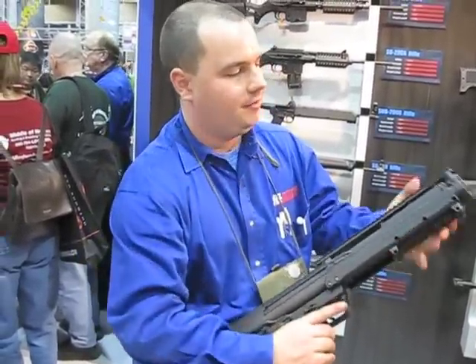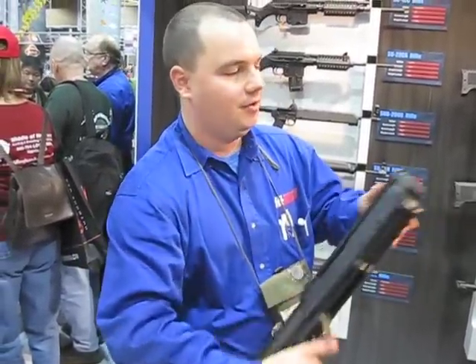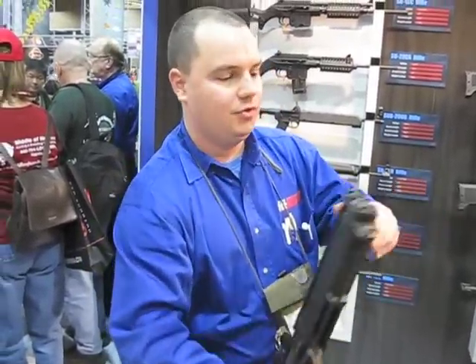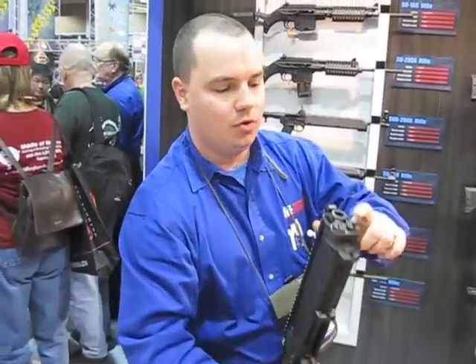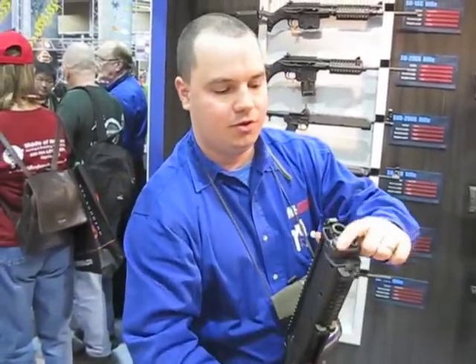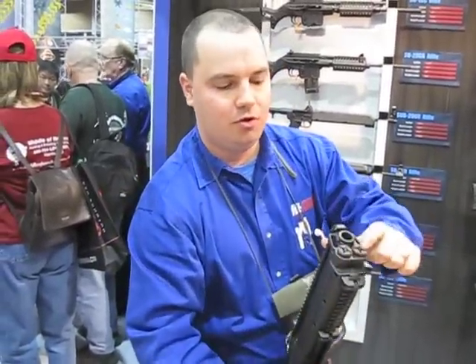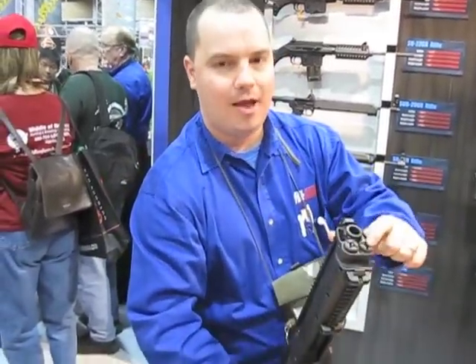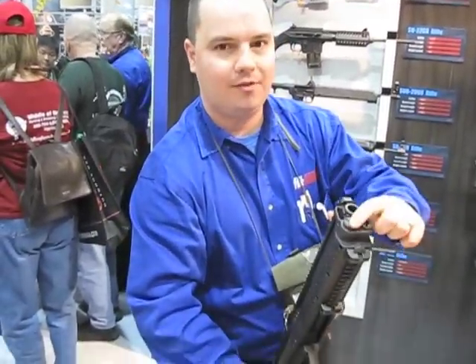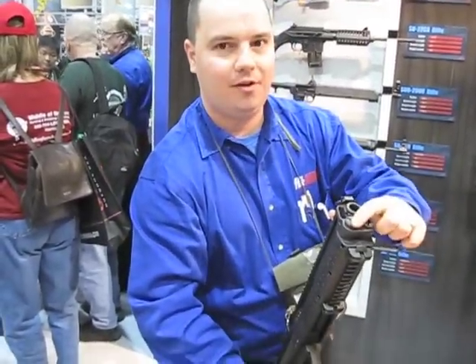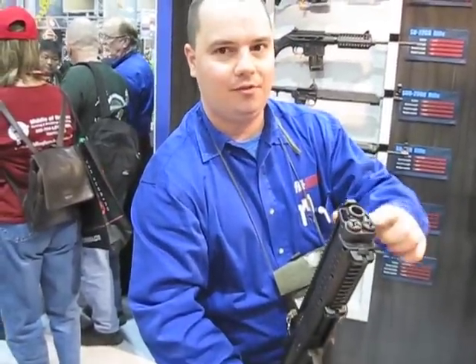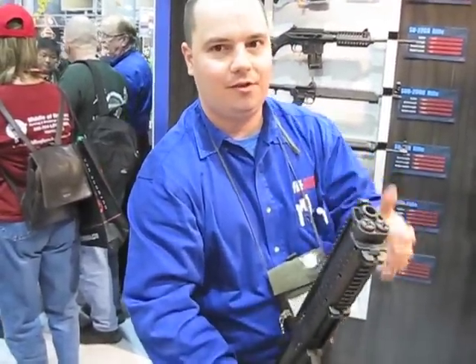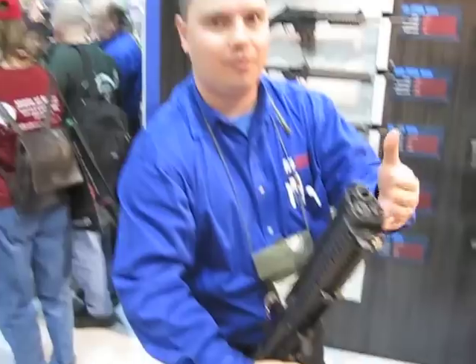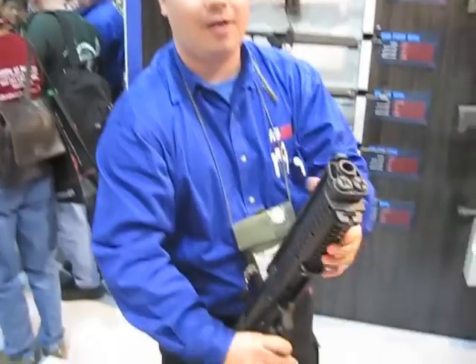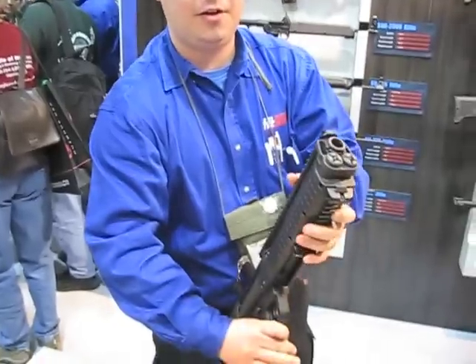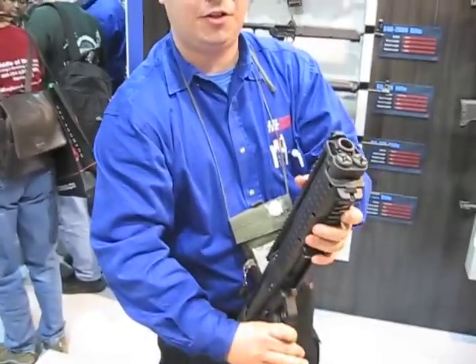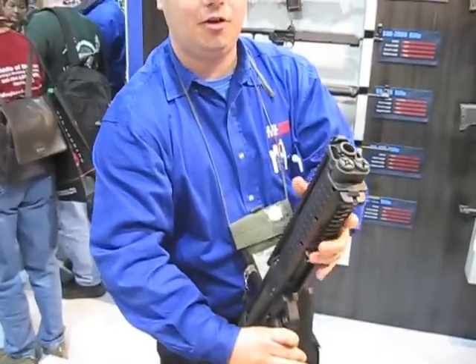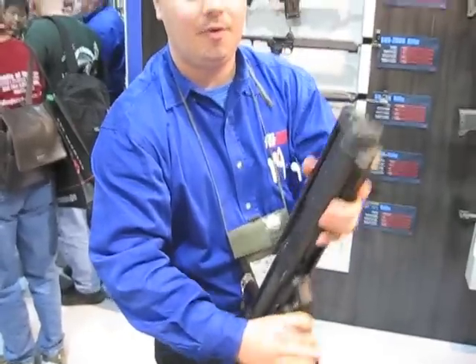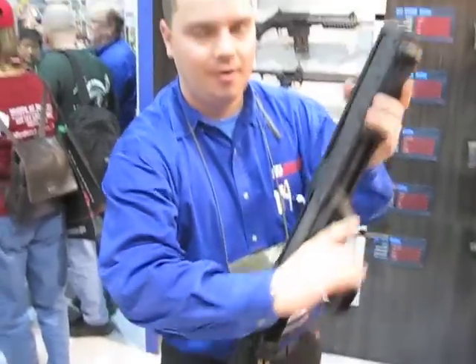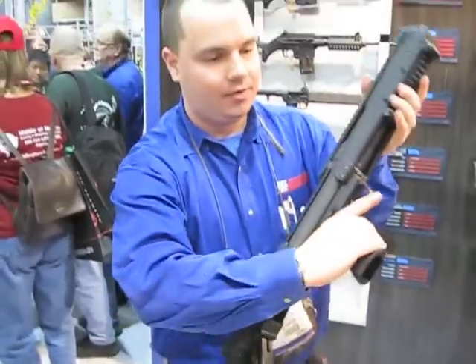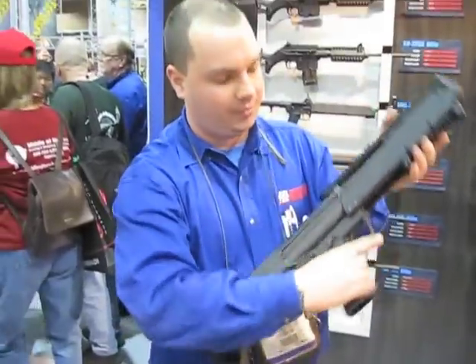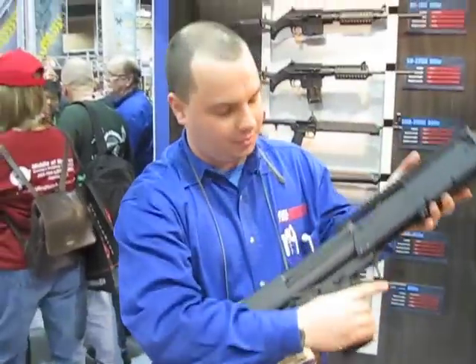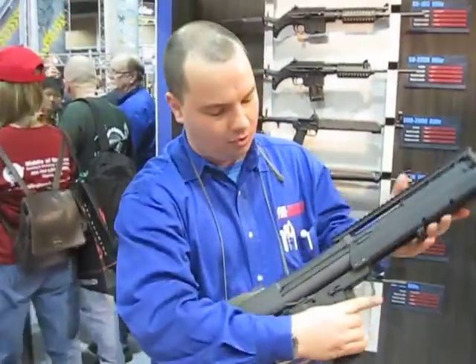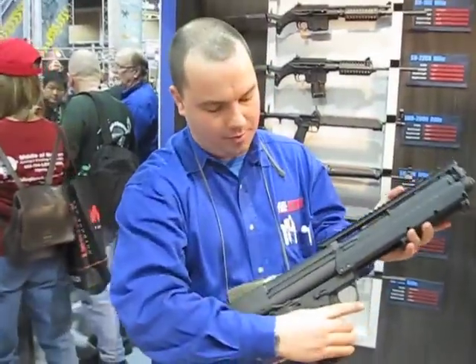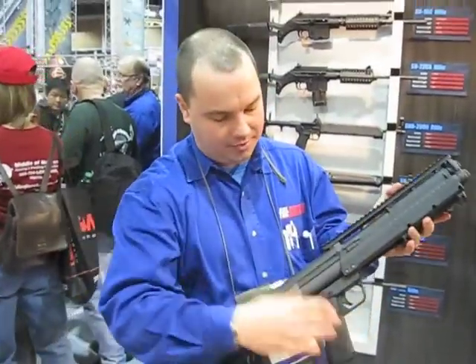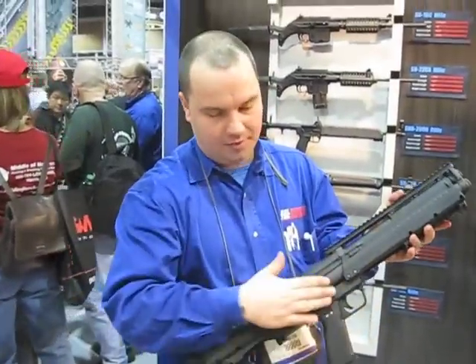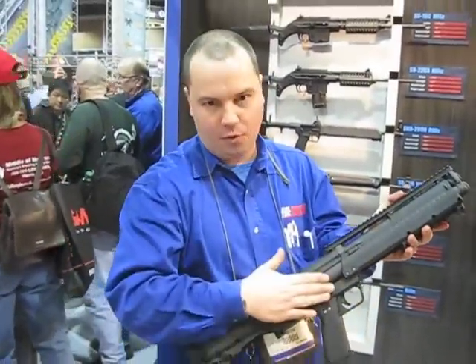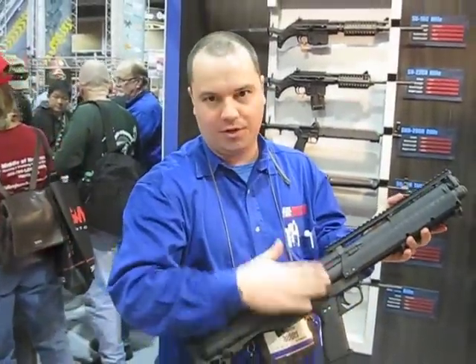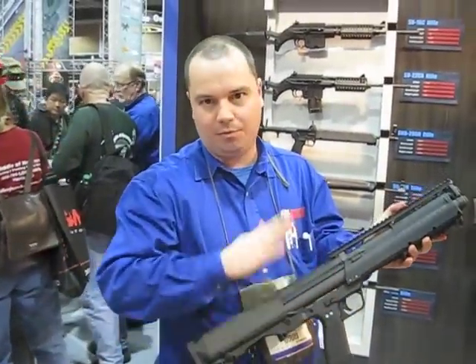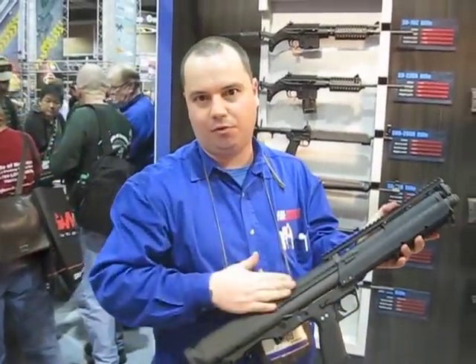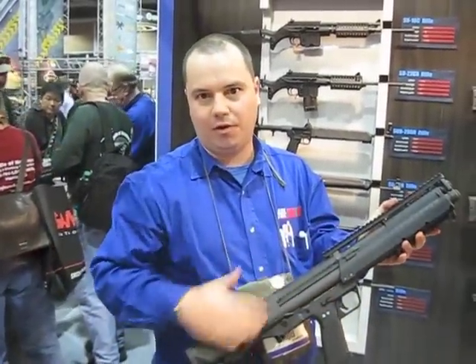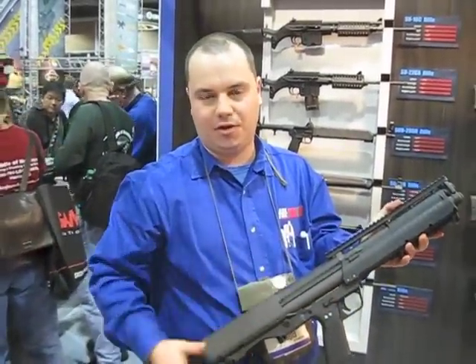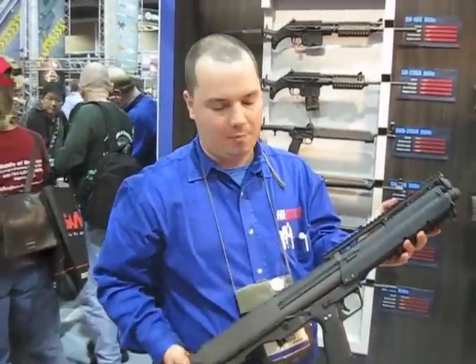It has dual tube magazines, 7 rounds in each tube, giving you a total capacity of 14 plus 1 in the chamber.